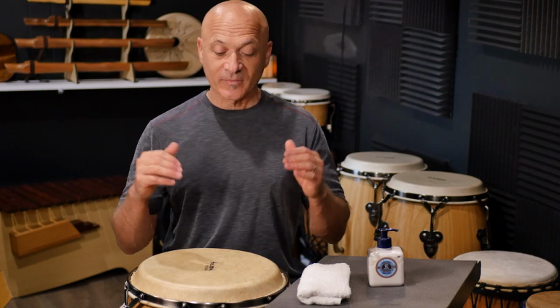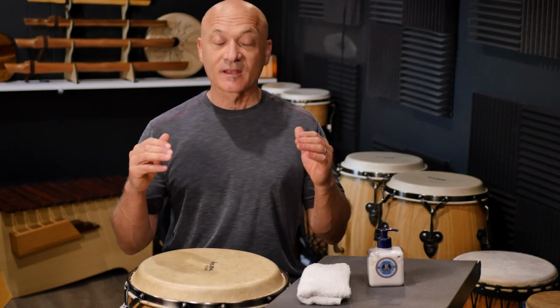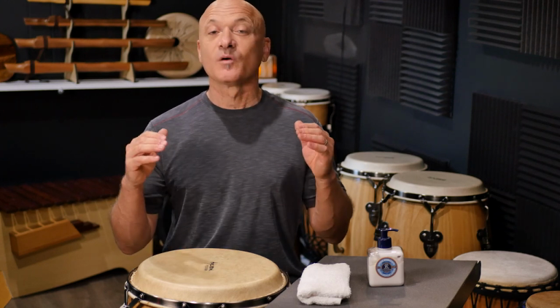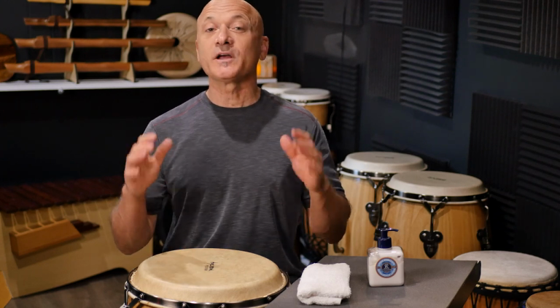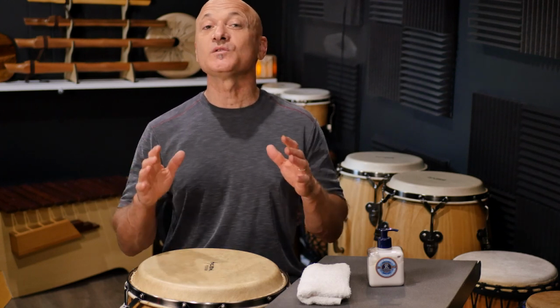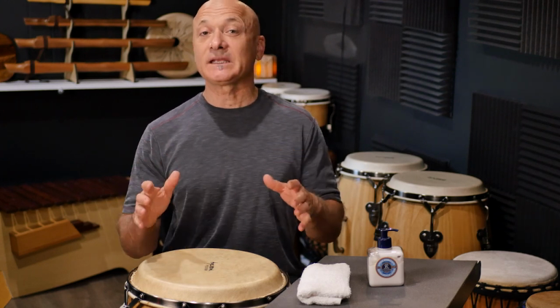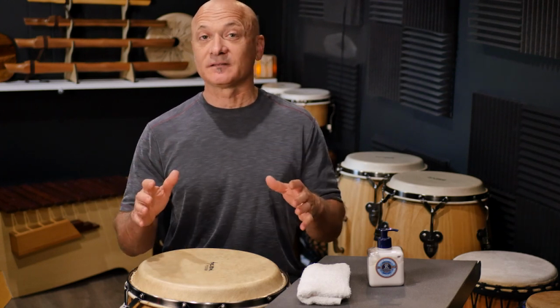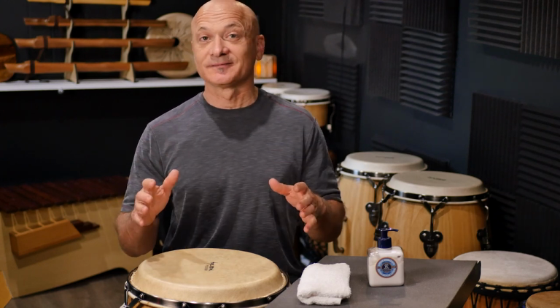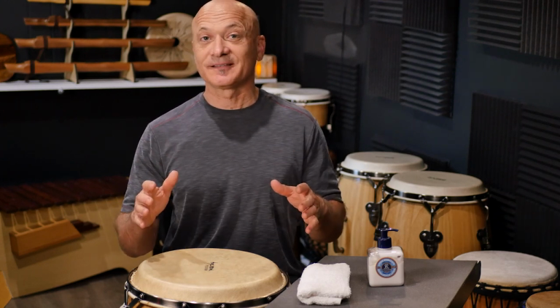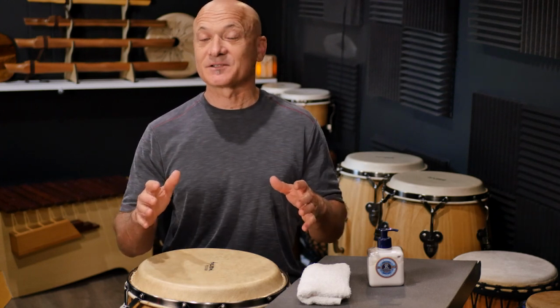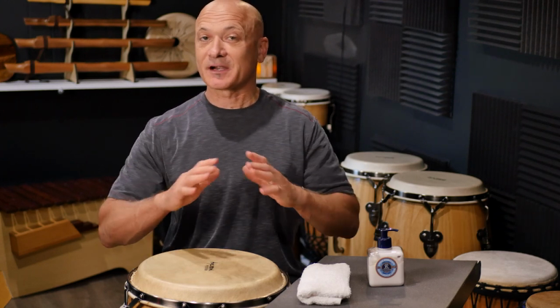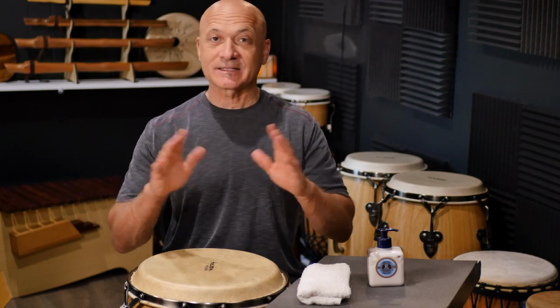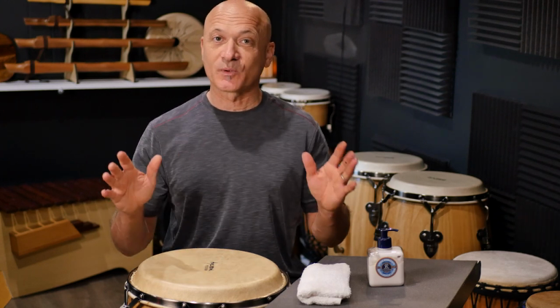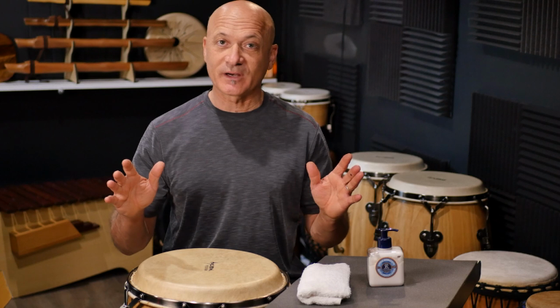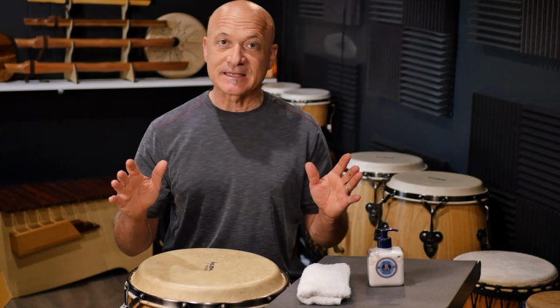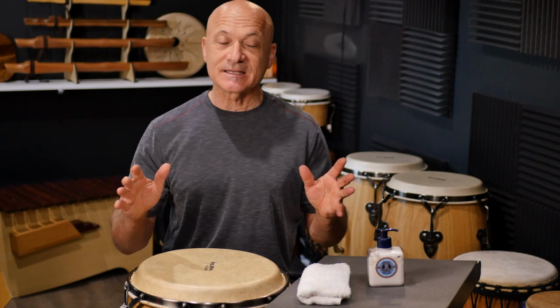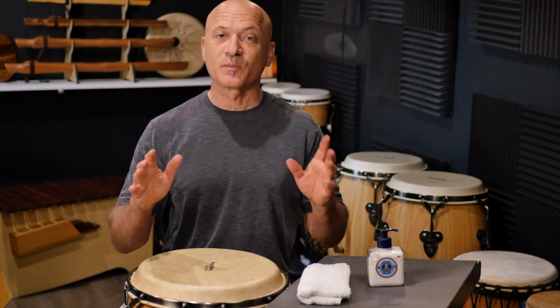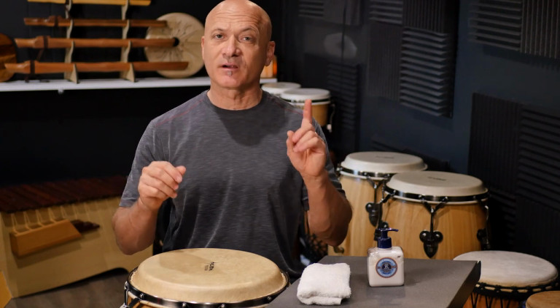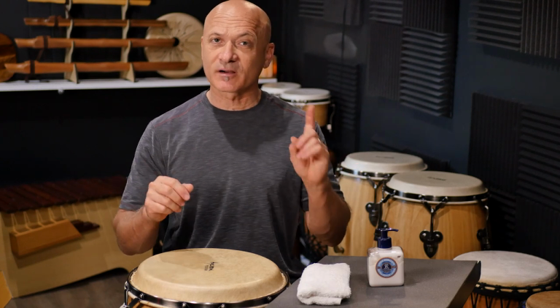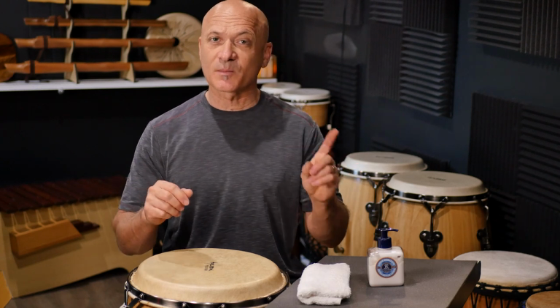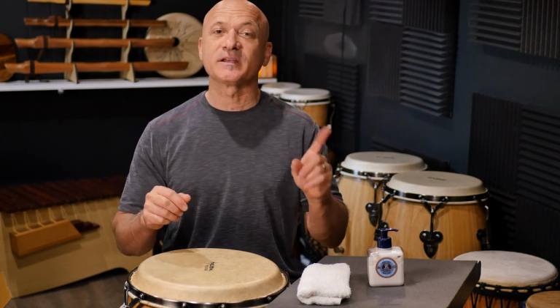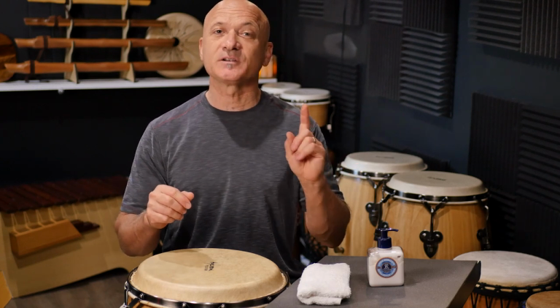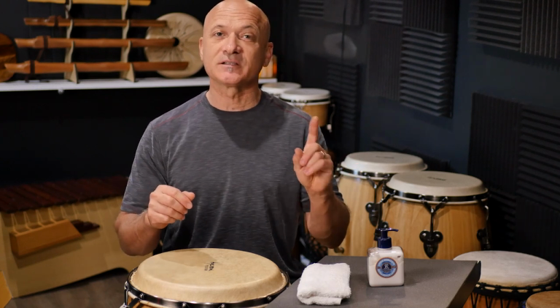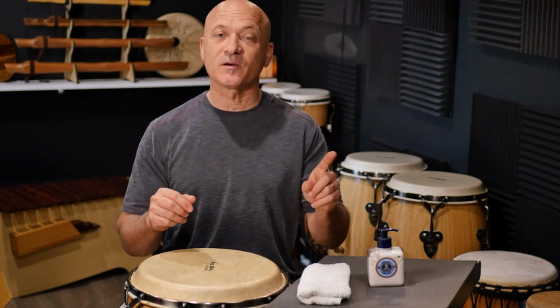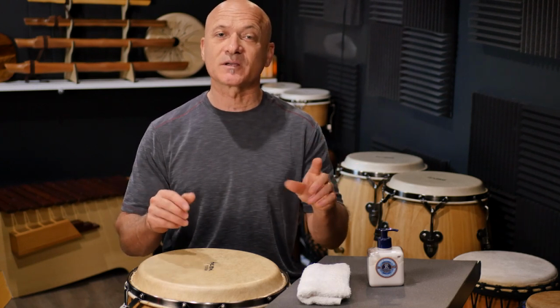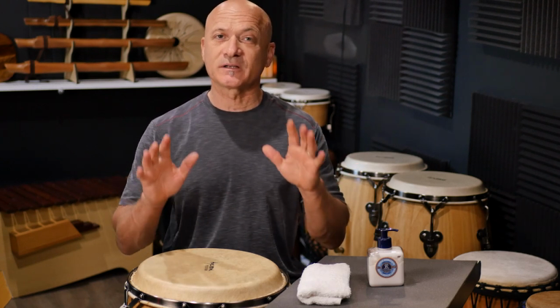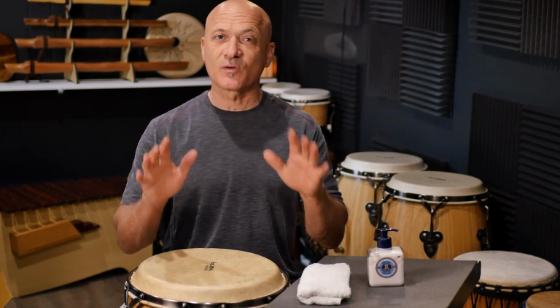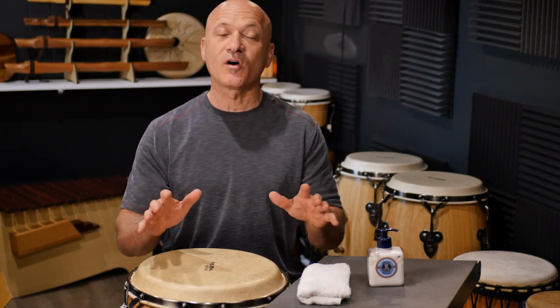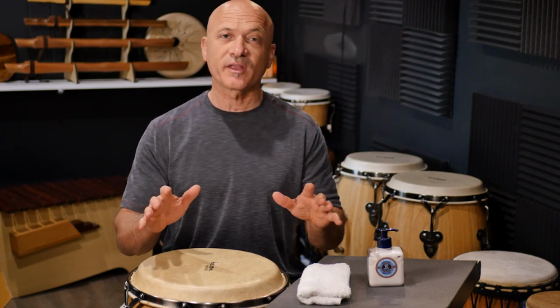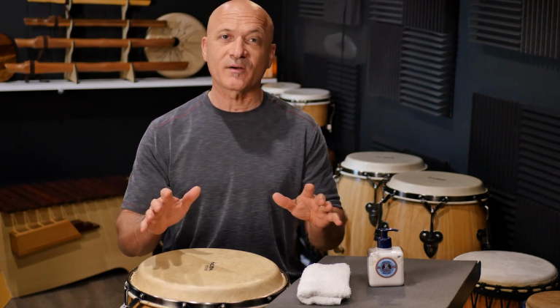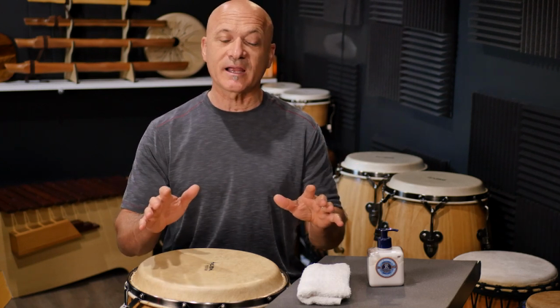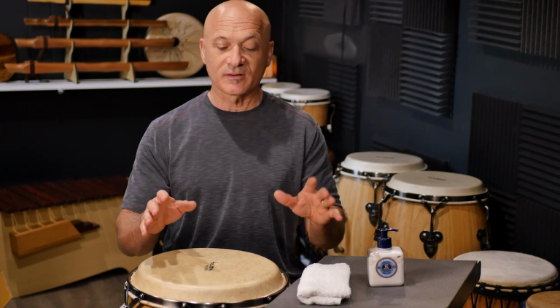What you need is very simple, very easy, but there are a couple things you need to know. So I'm going to go over all that right now.